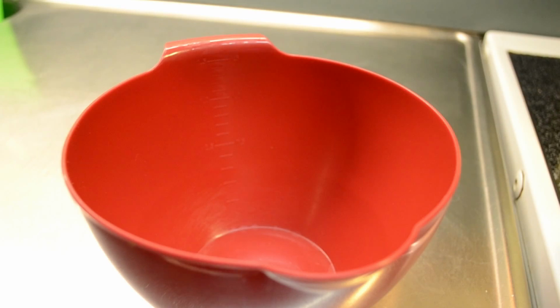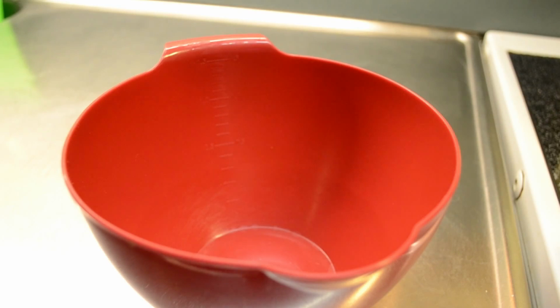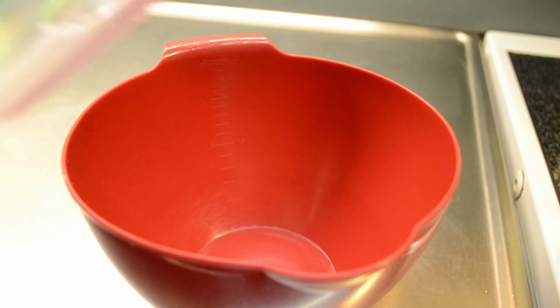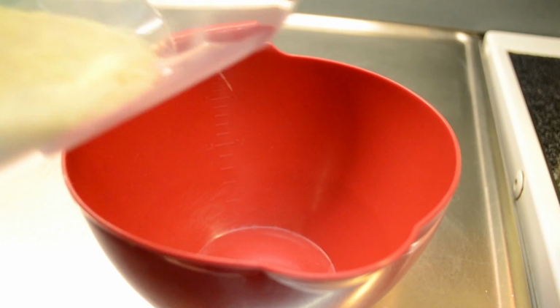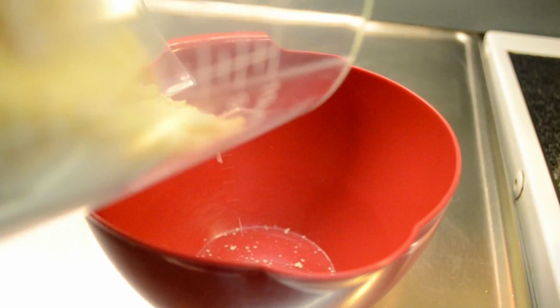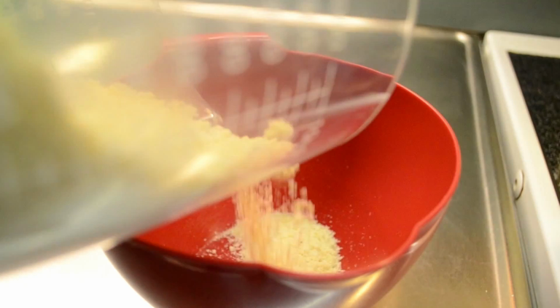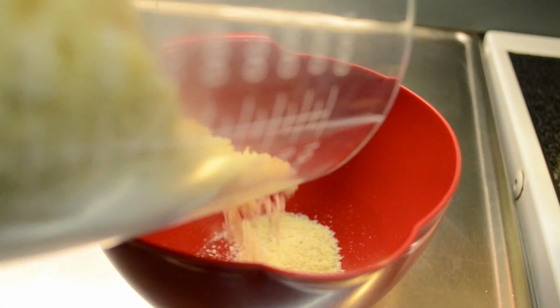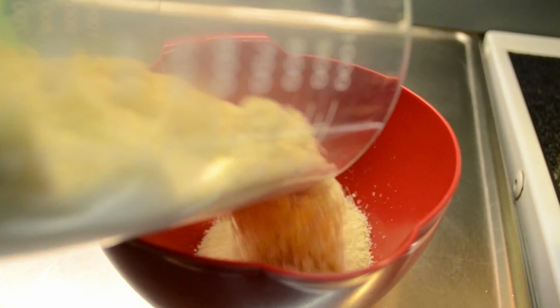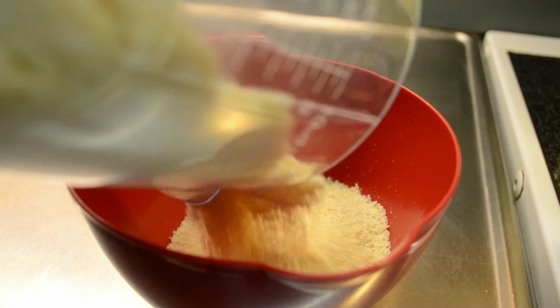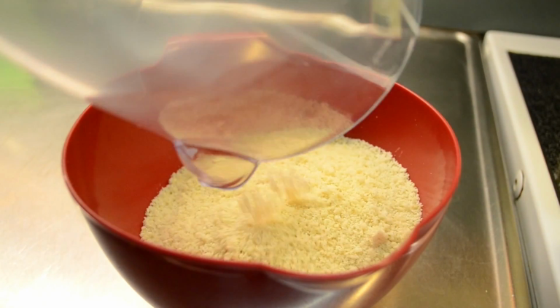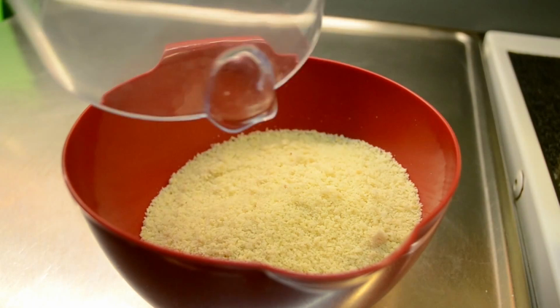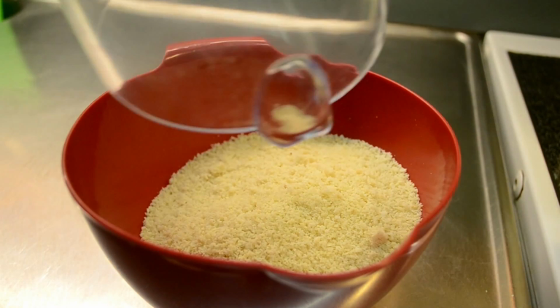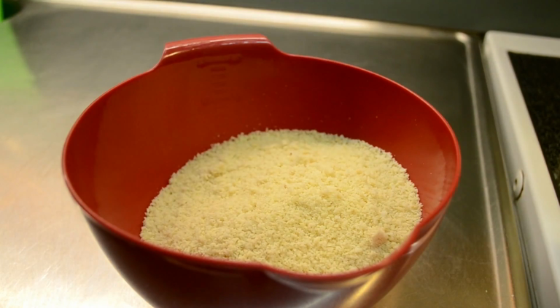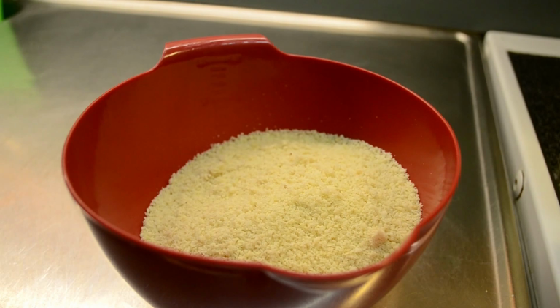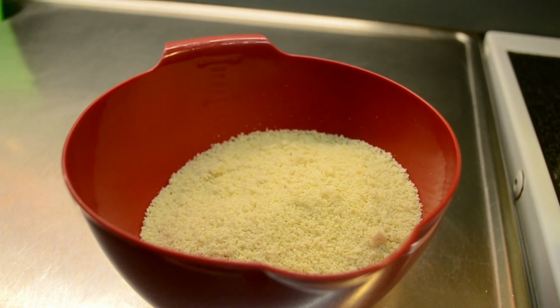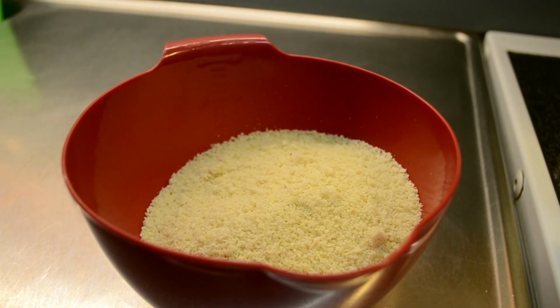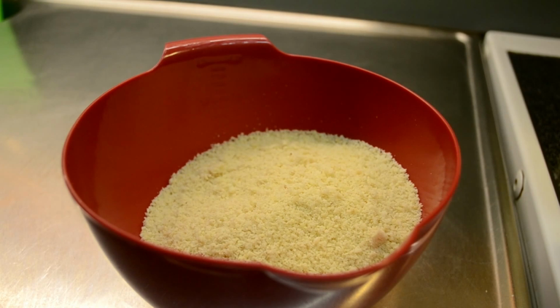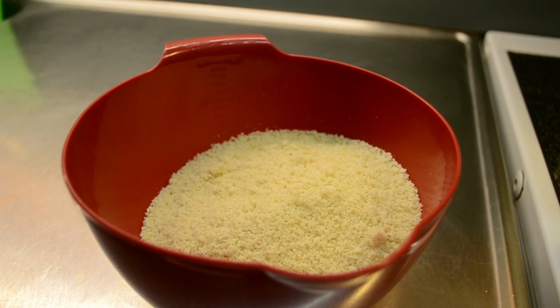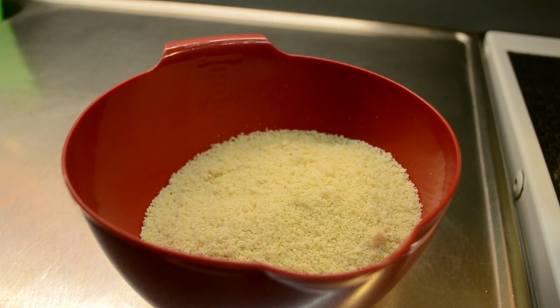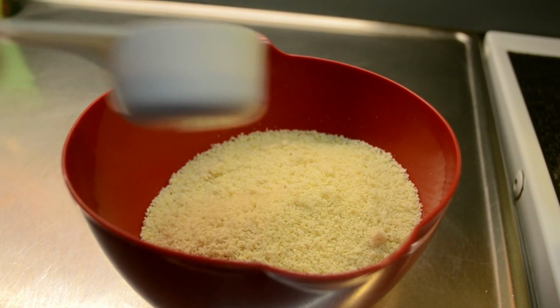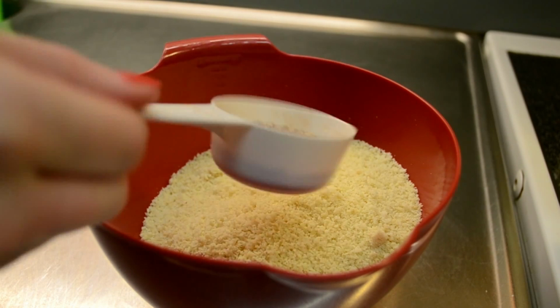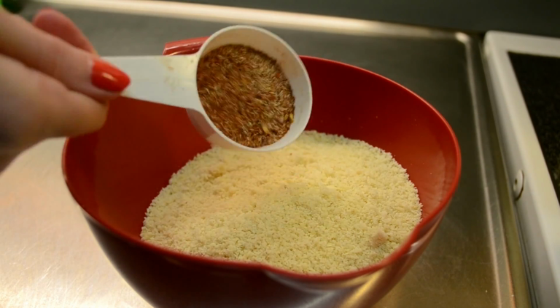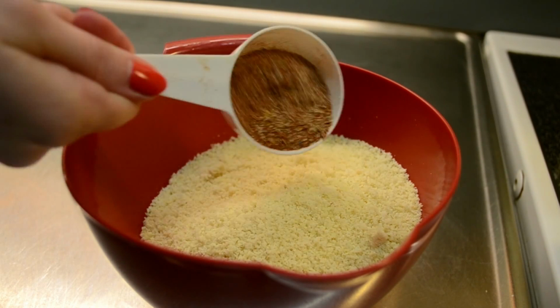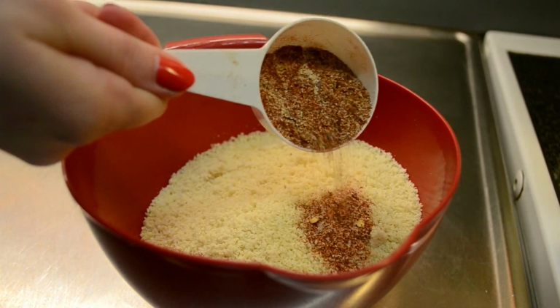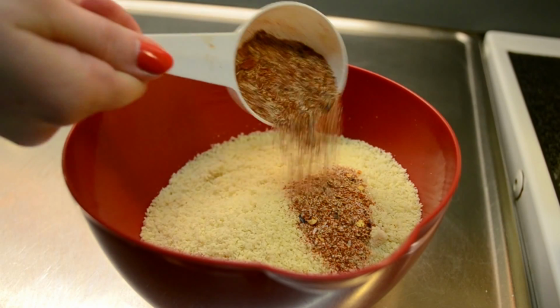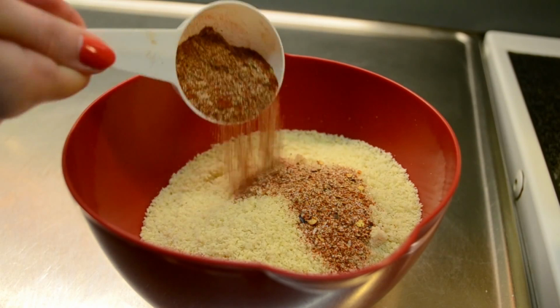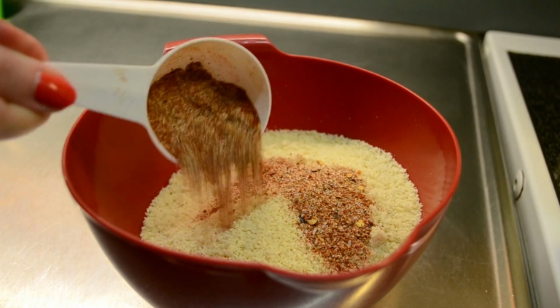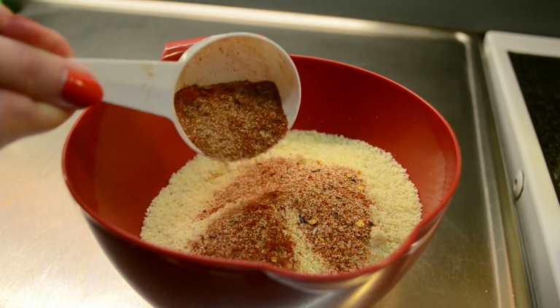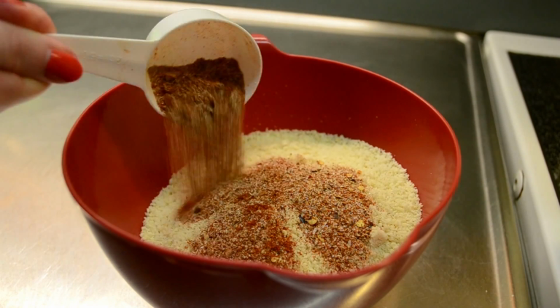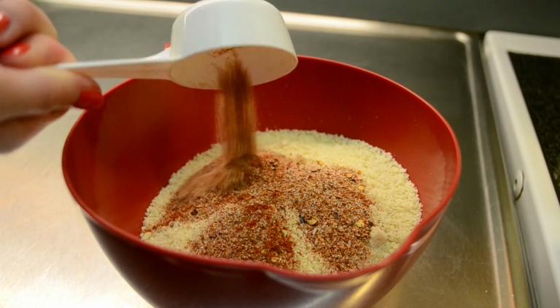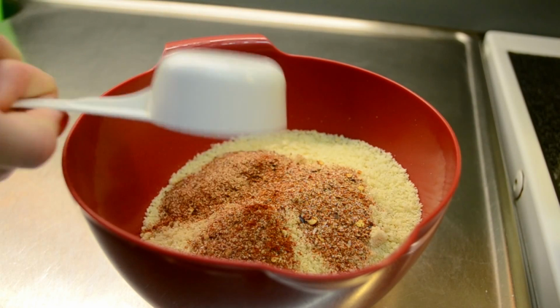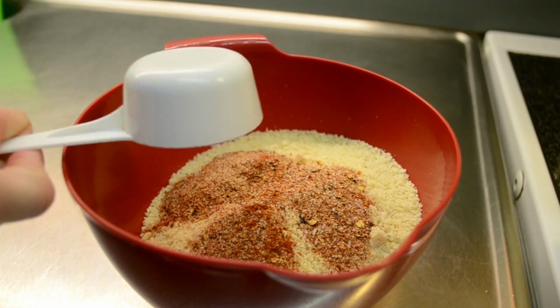Pour the almond flour into a mixing bowl, then add in your seasoning of choice and mix everything together.